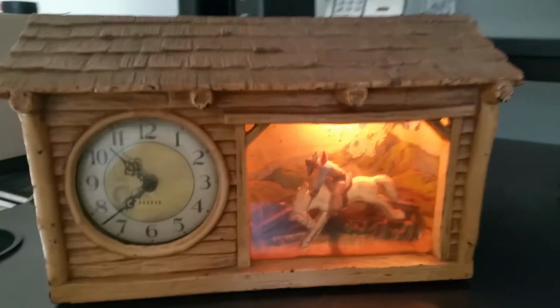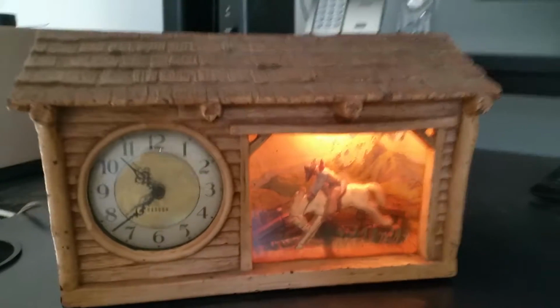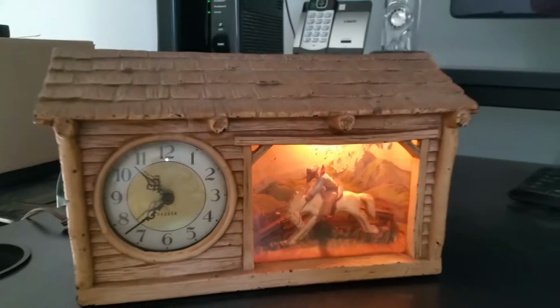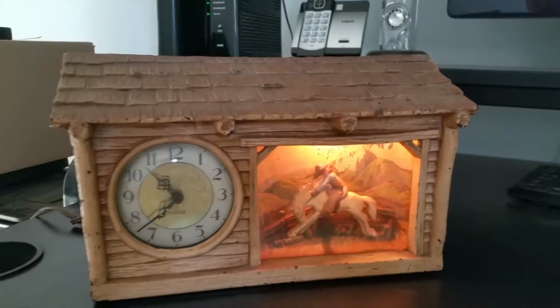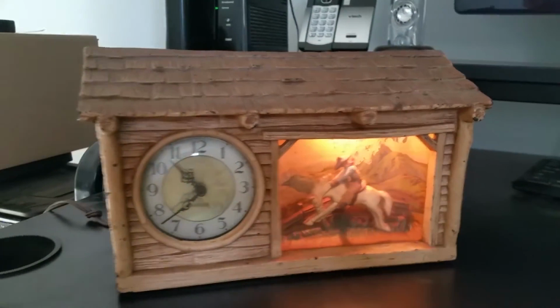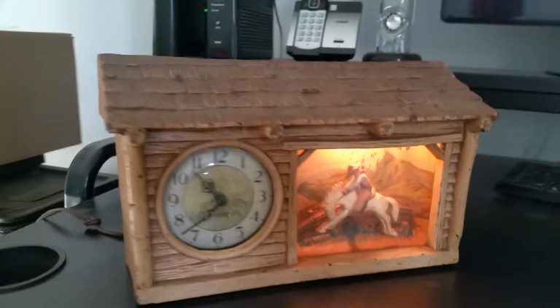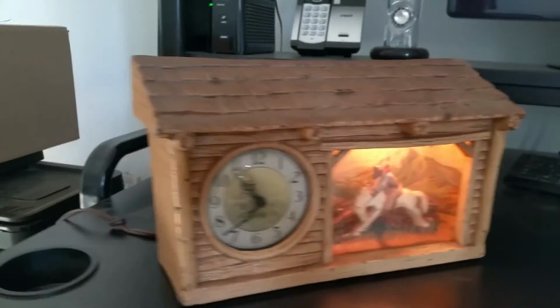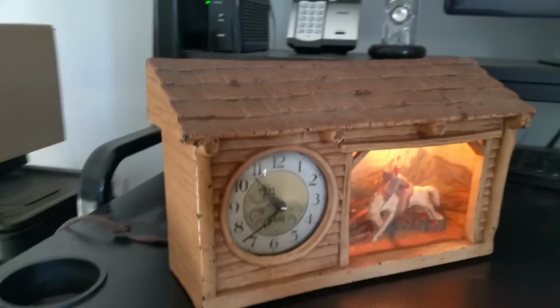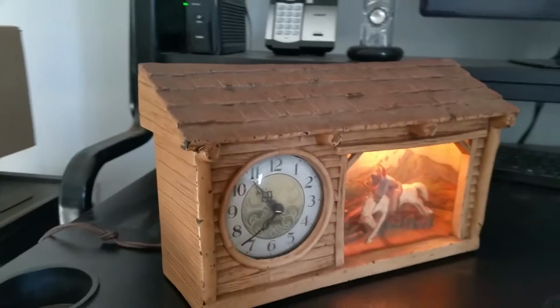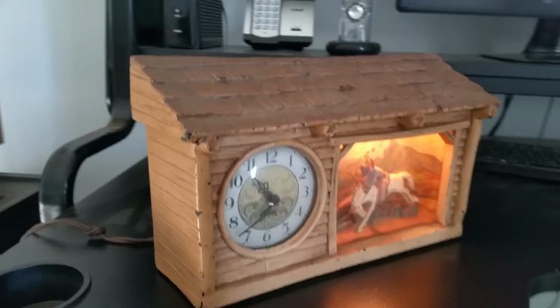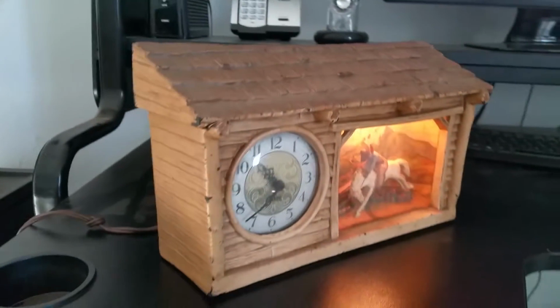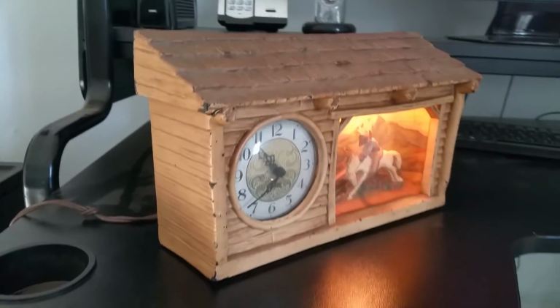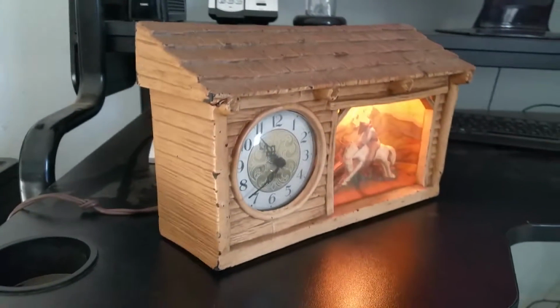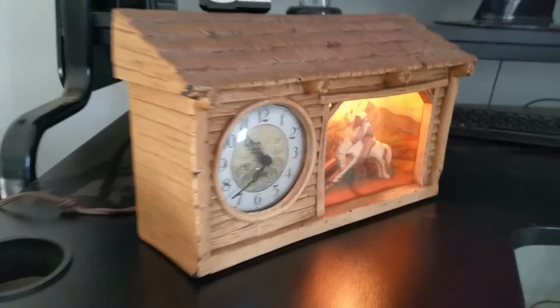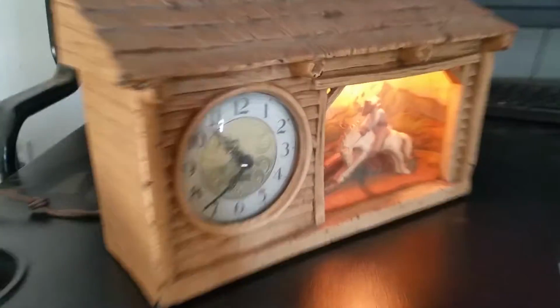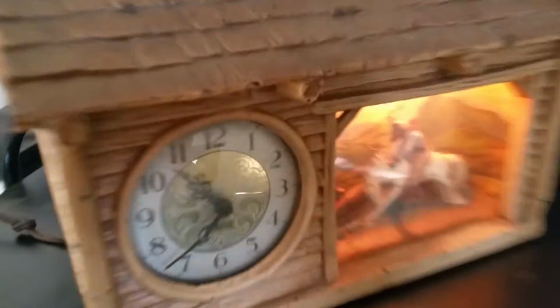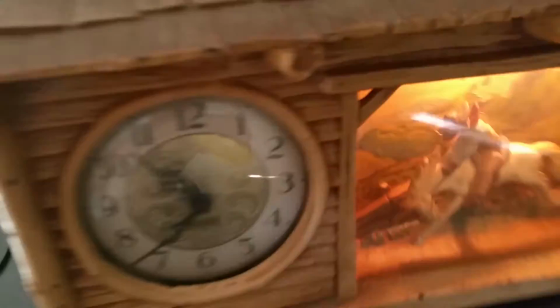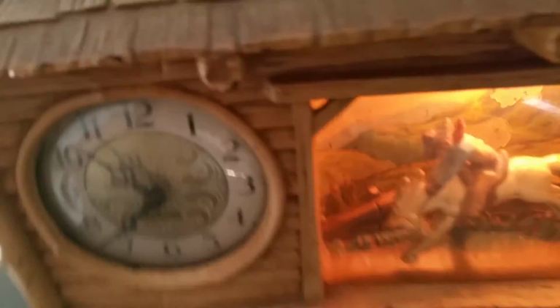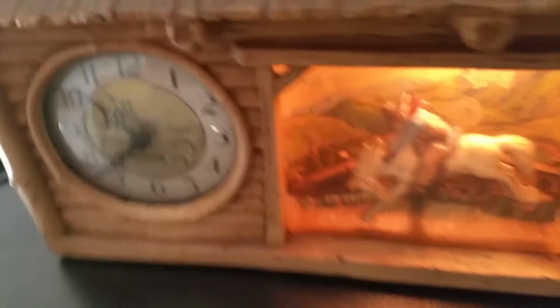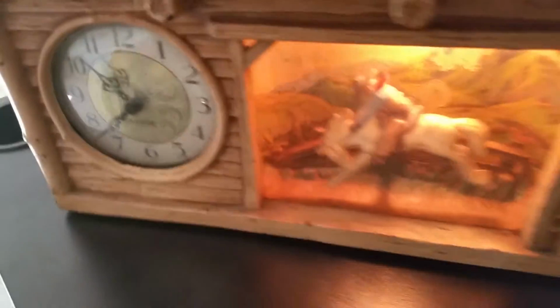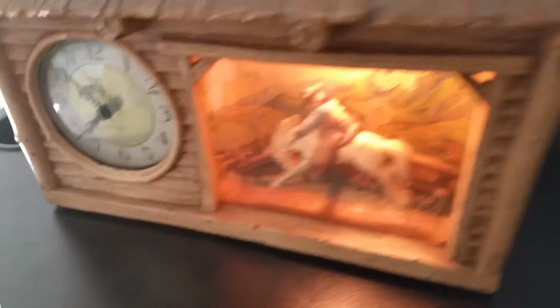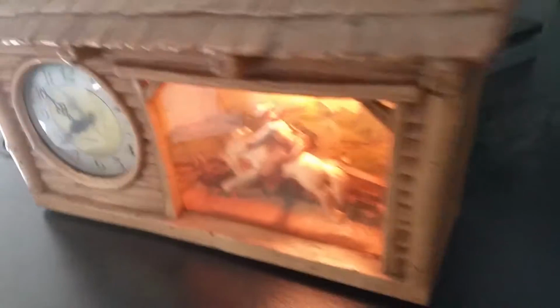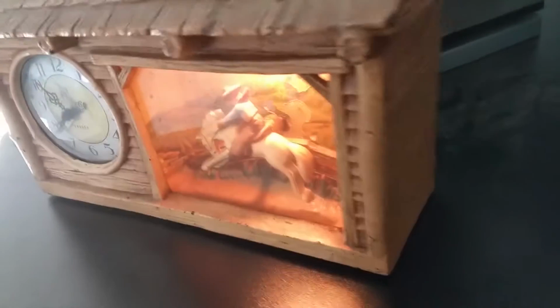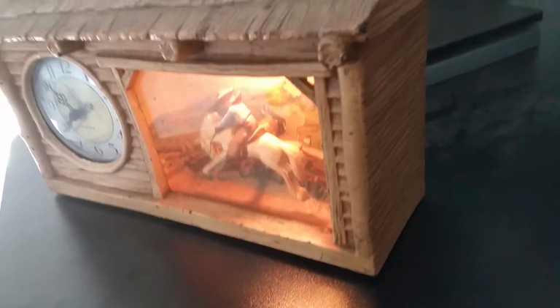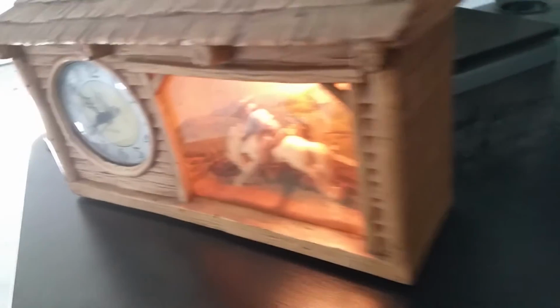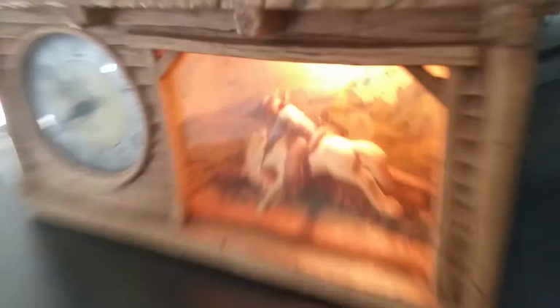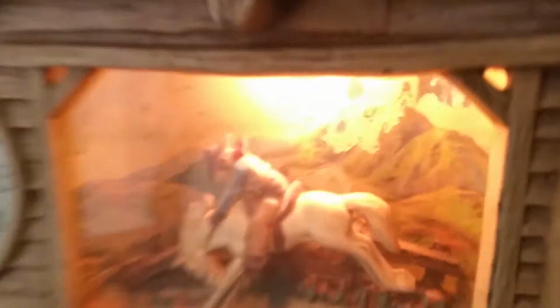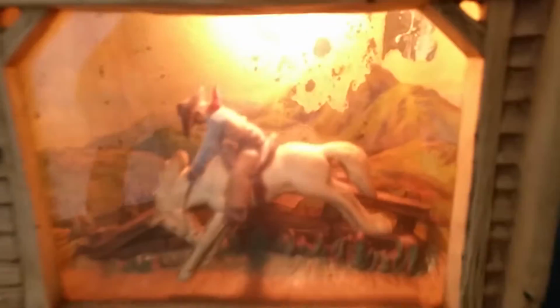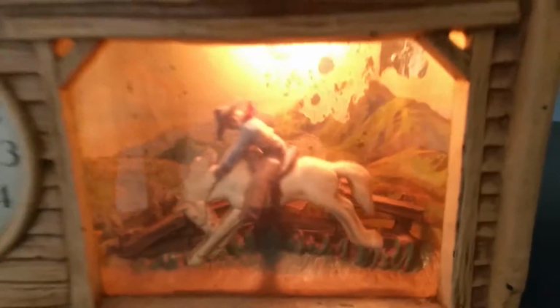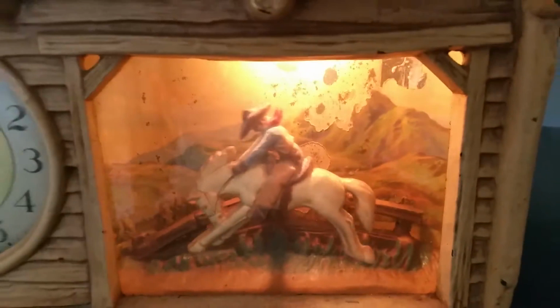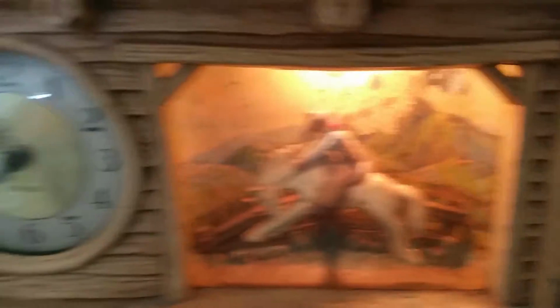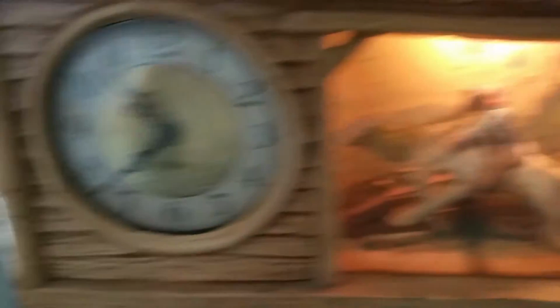Everything else is sound, as far as the paint. Looks really nice. Glass is clean.